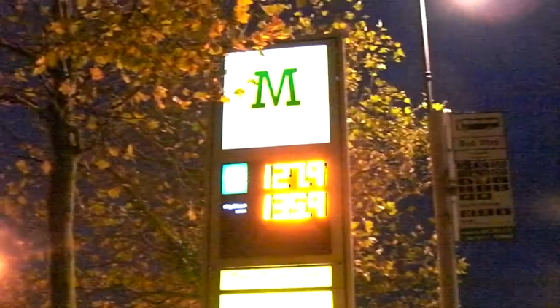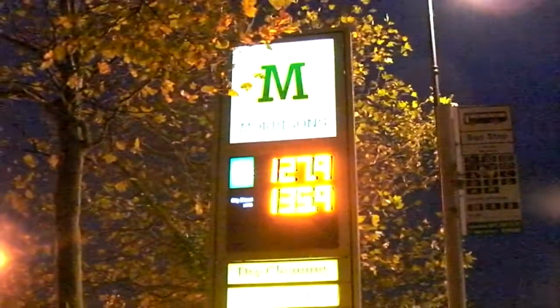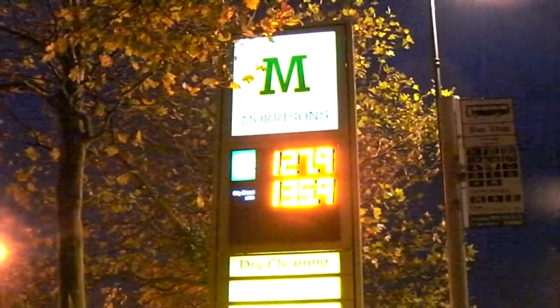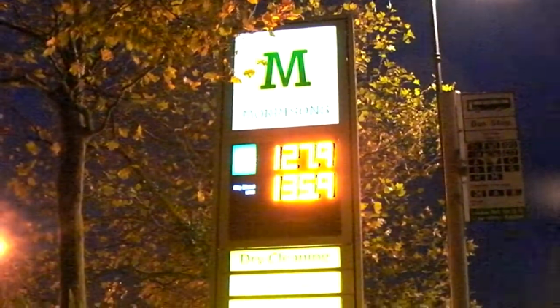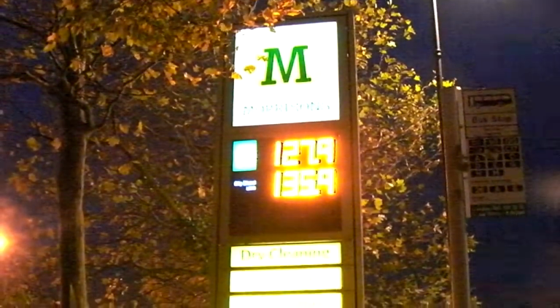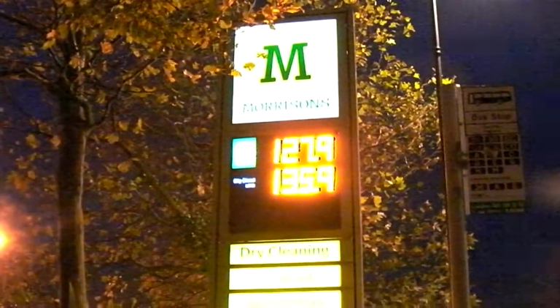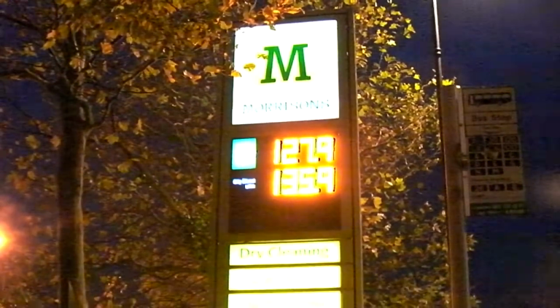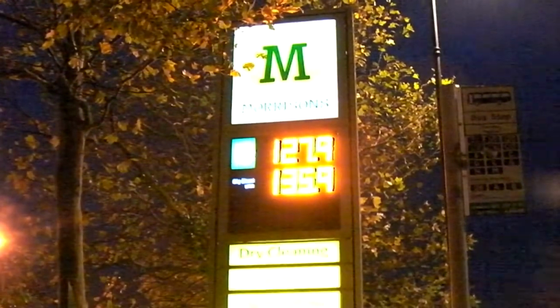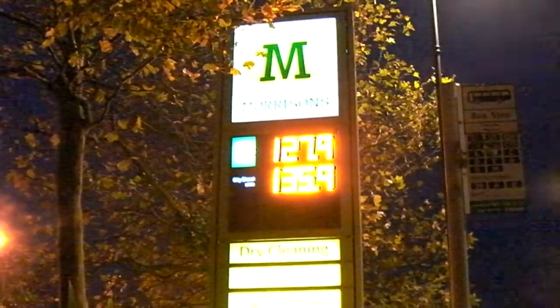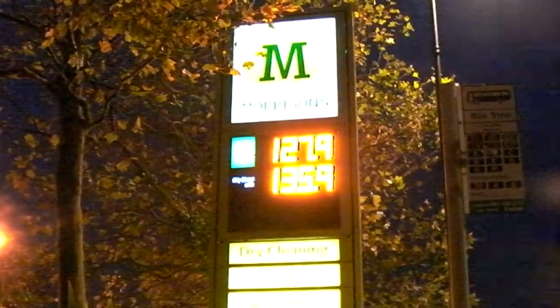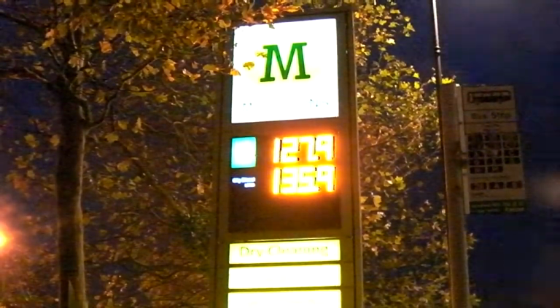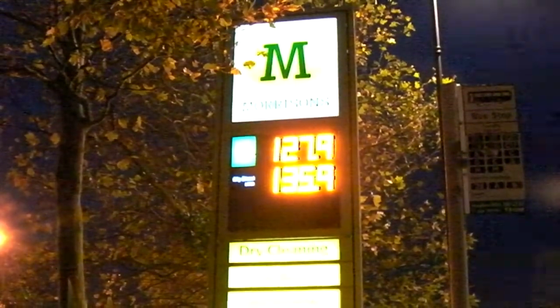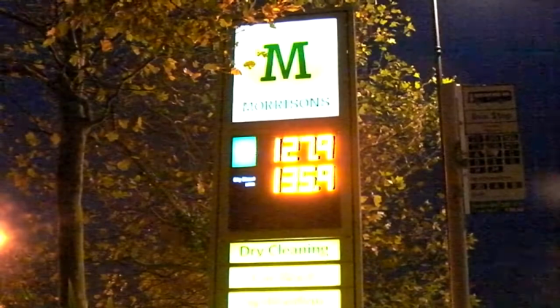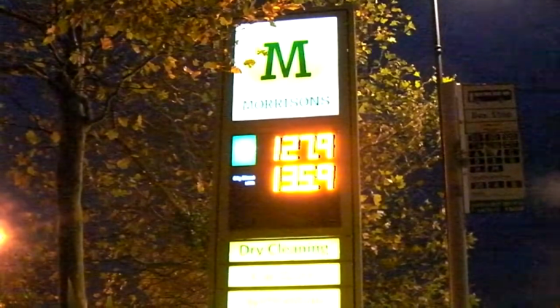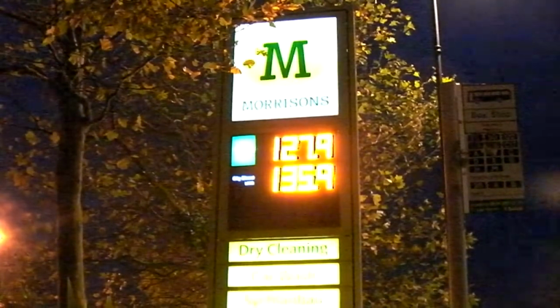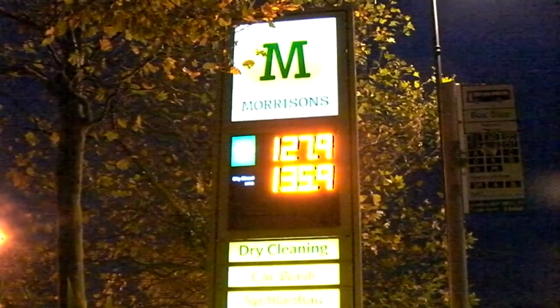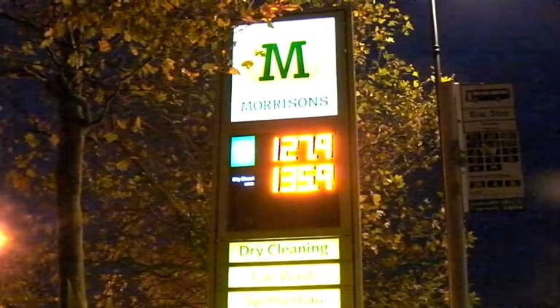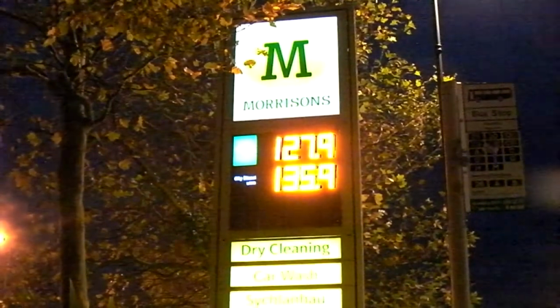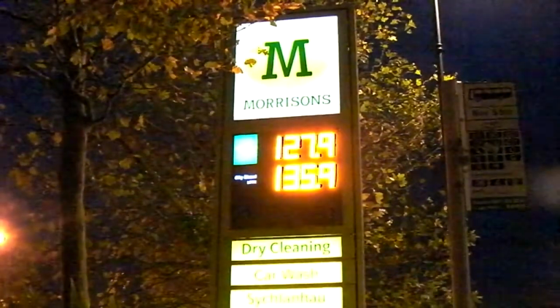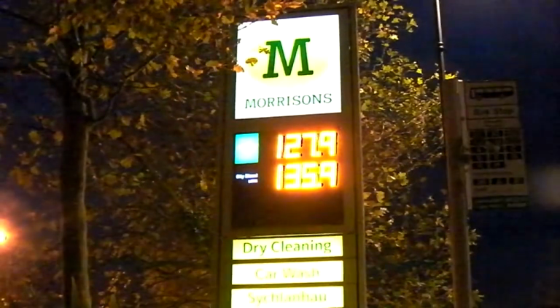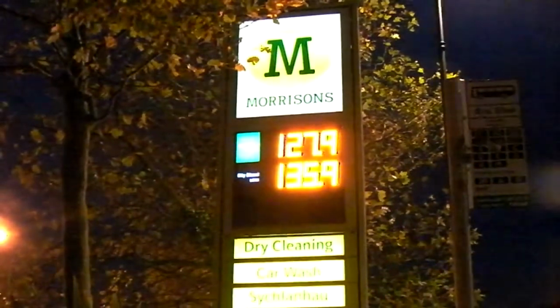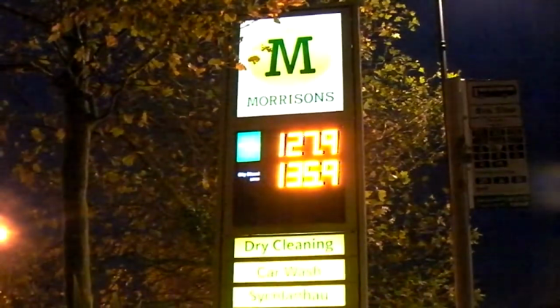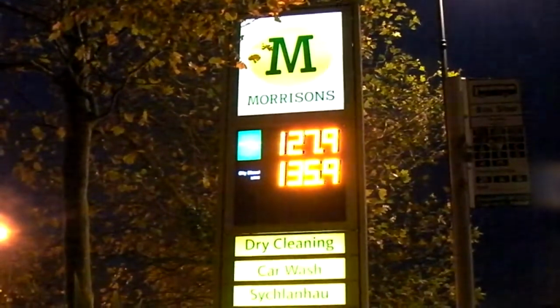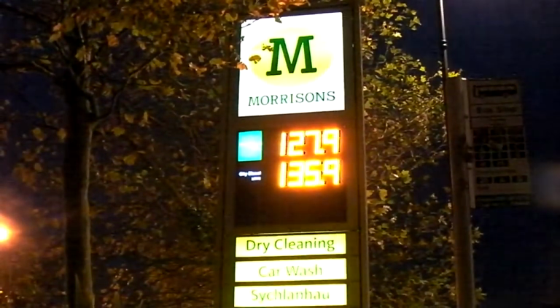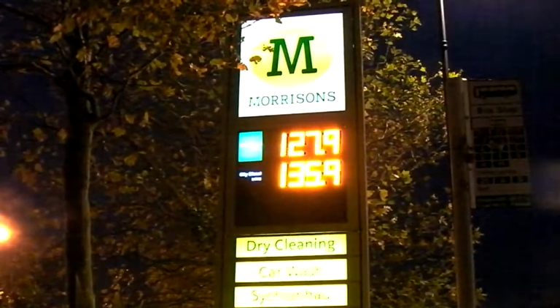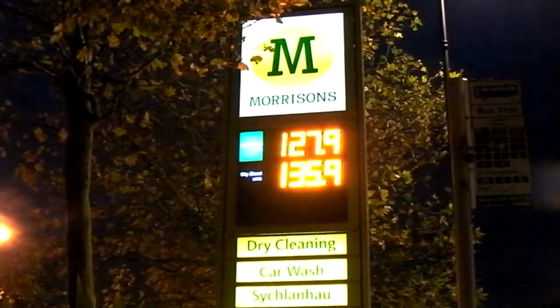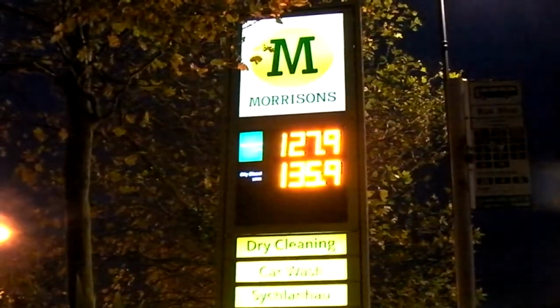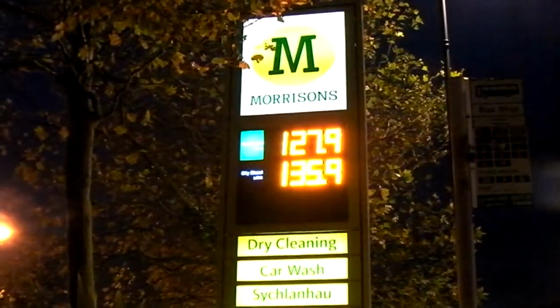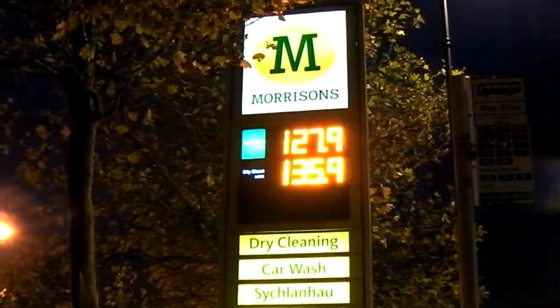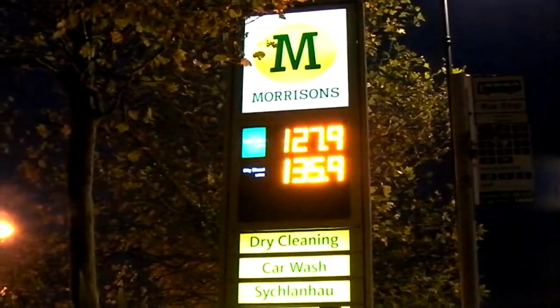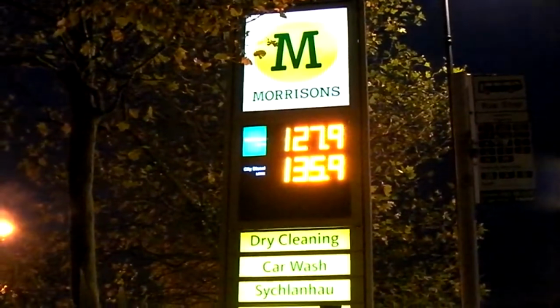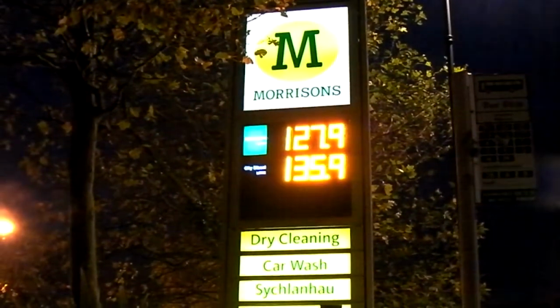And here are our petroleum prices. A lot of Christmas cheer there.